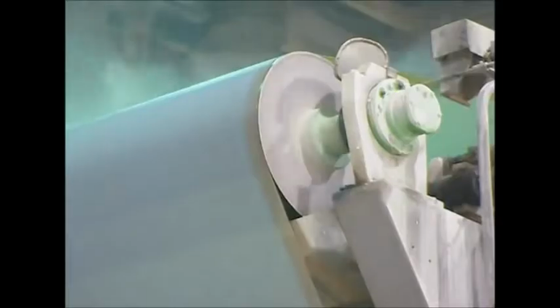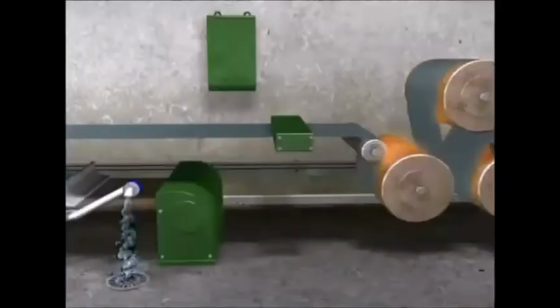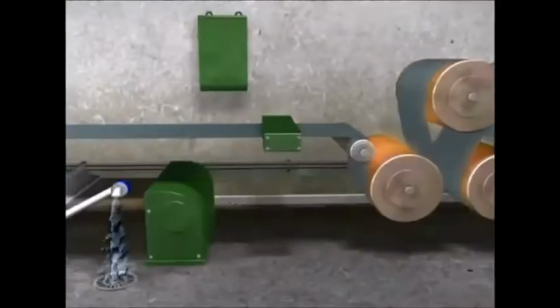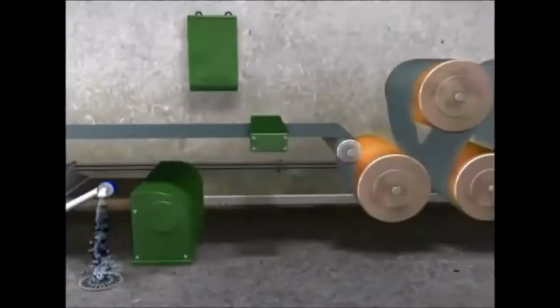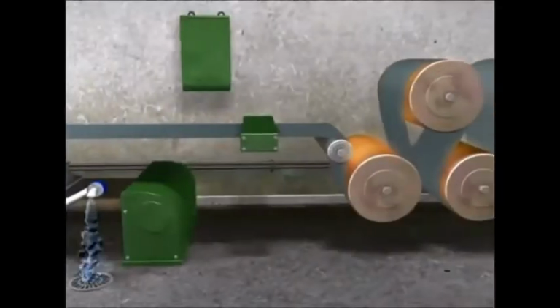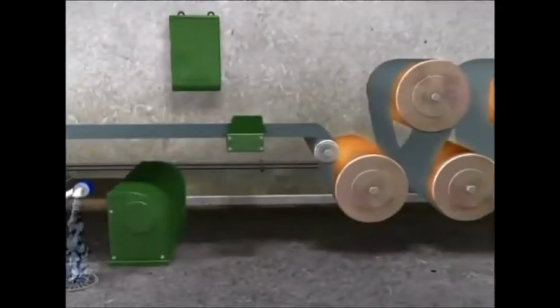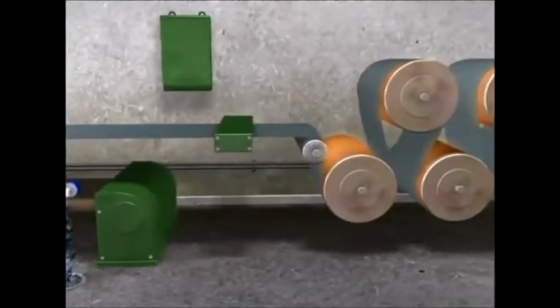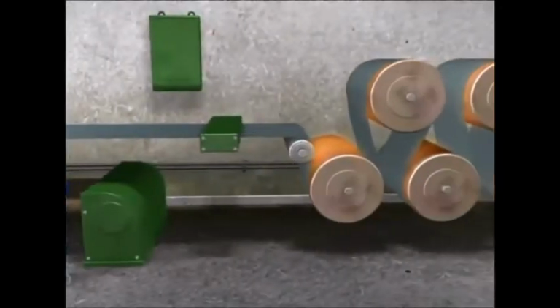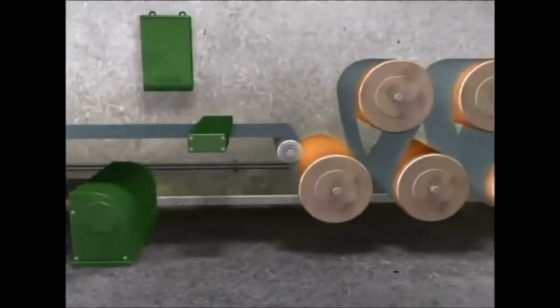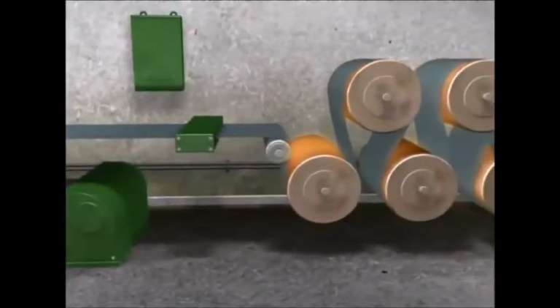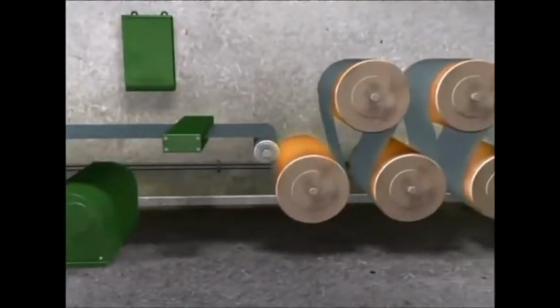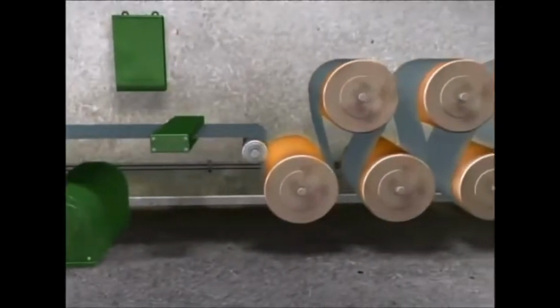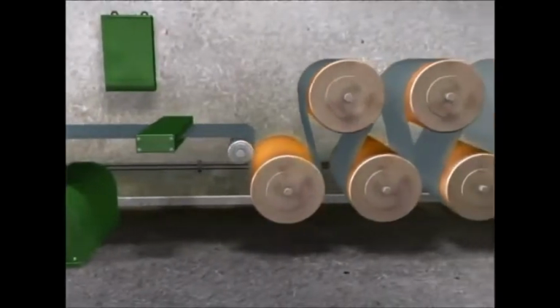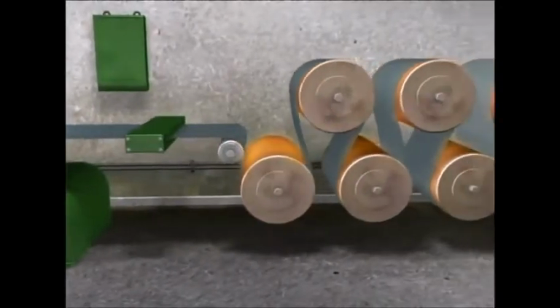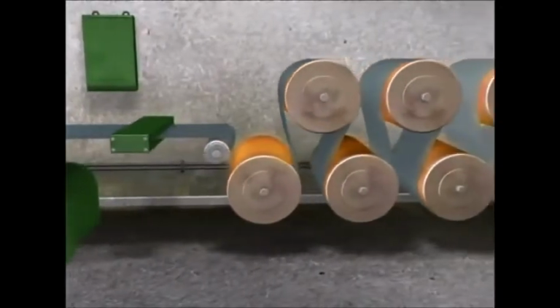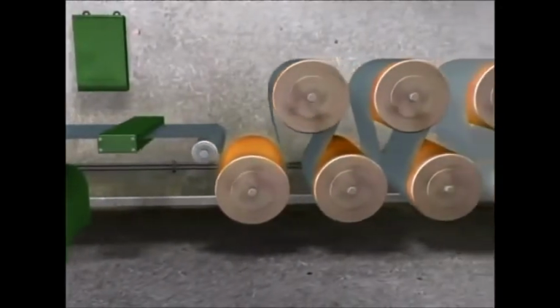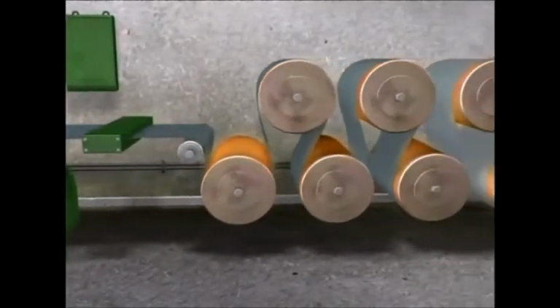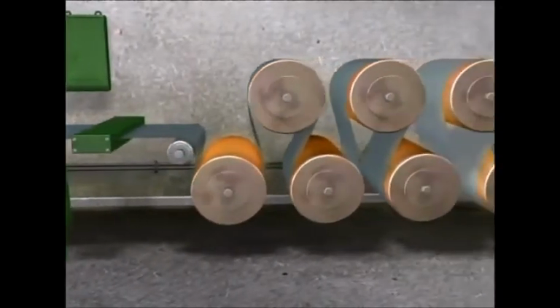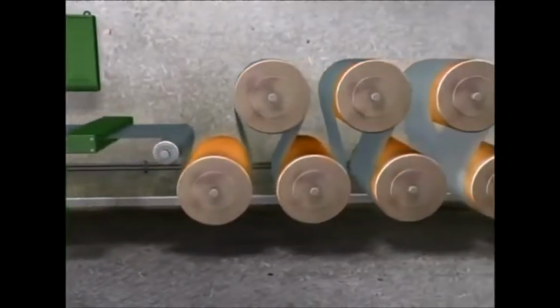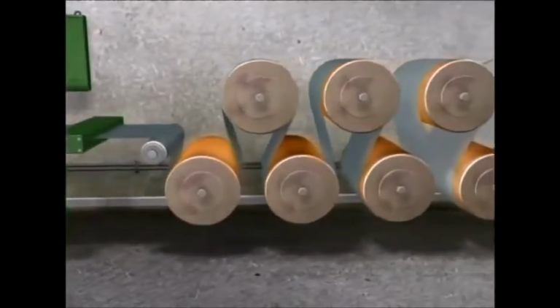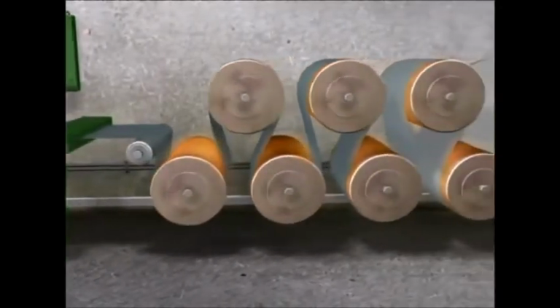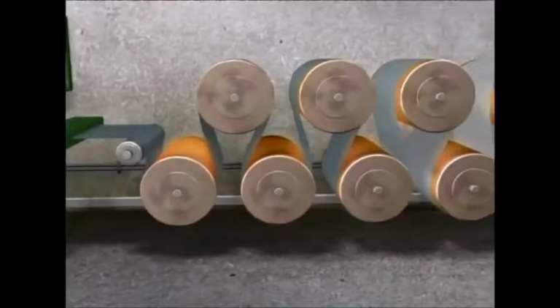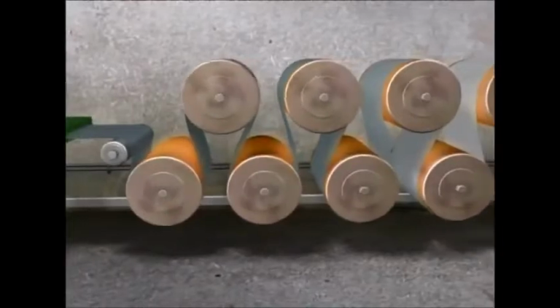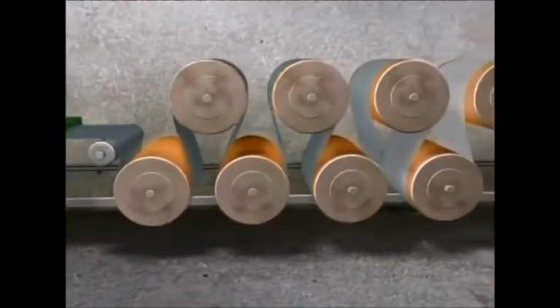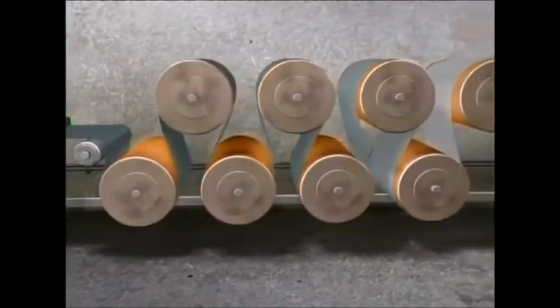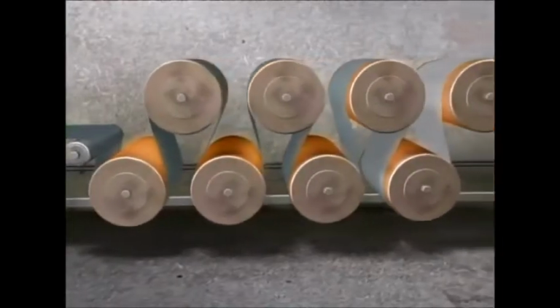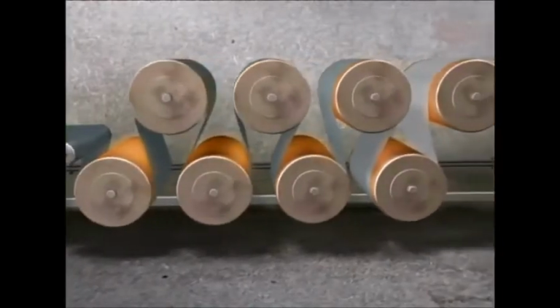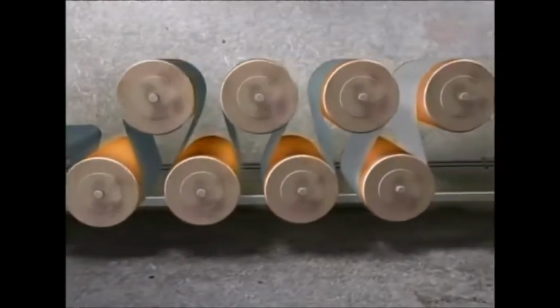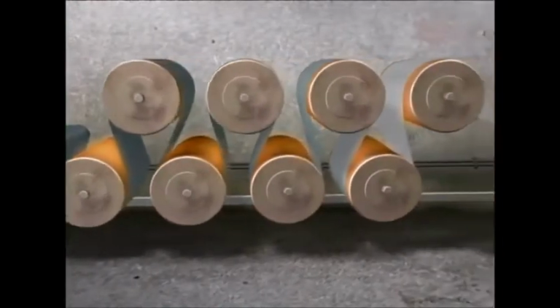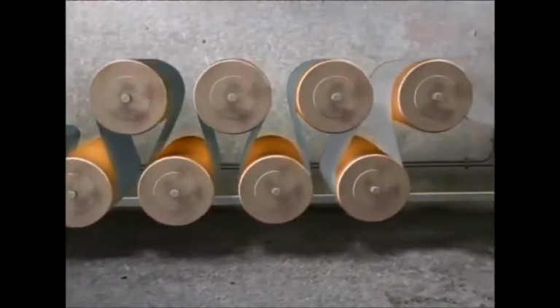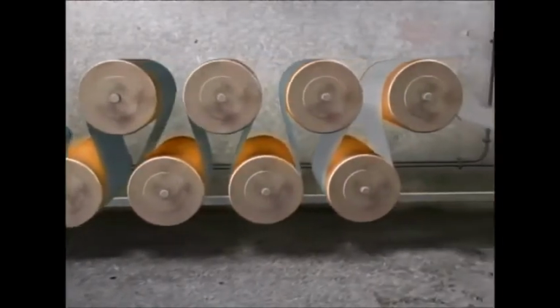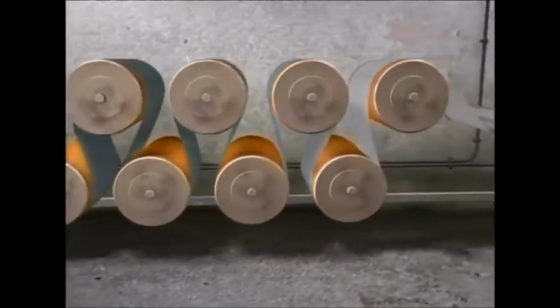The sheet of emerging paper is then passed through a series of heated rollers. At 130 degrees Celsius, this dries the paper perfectly.